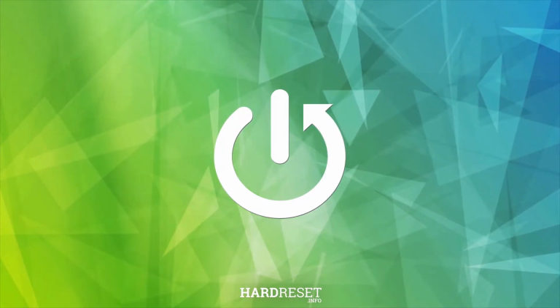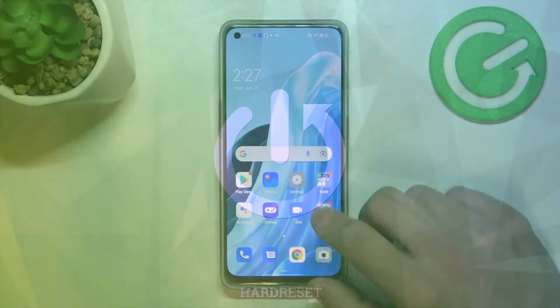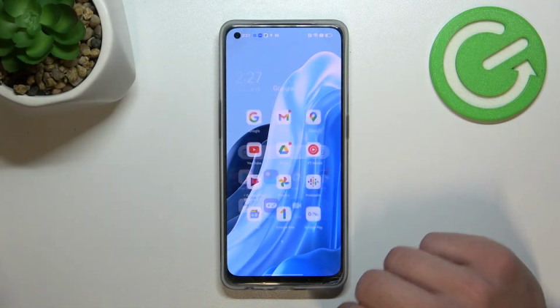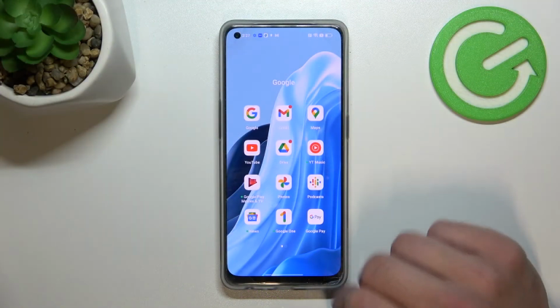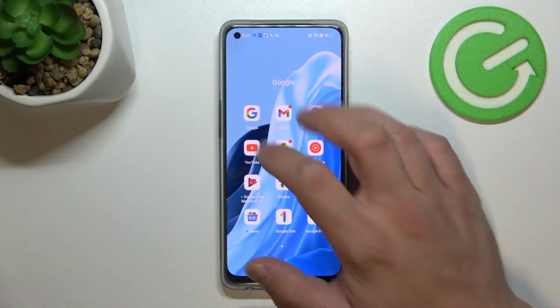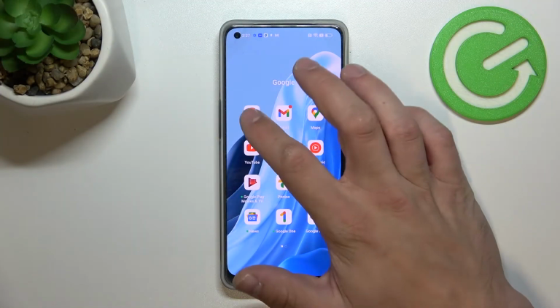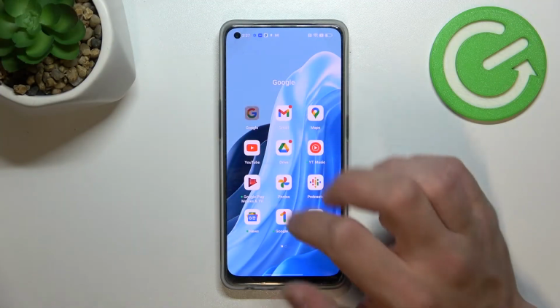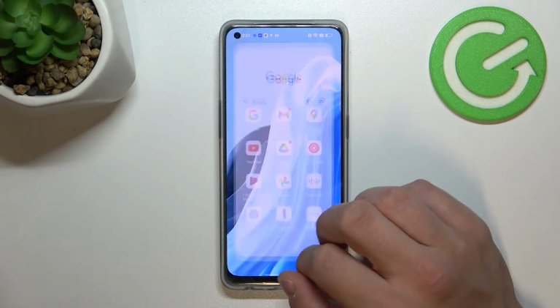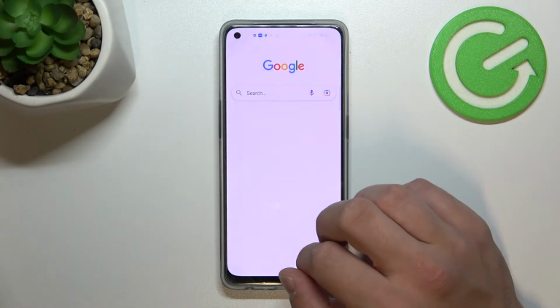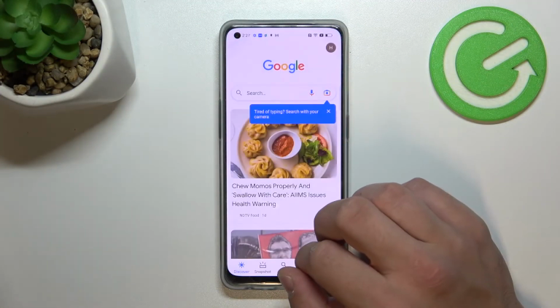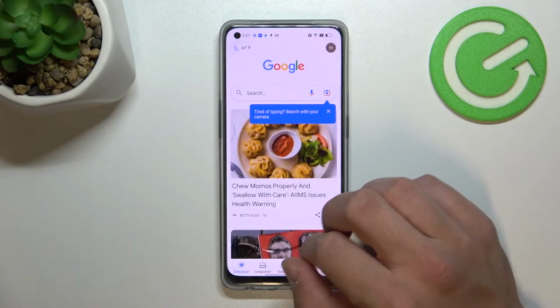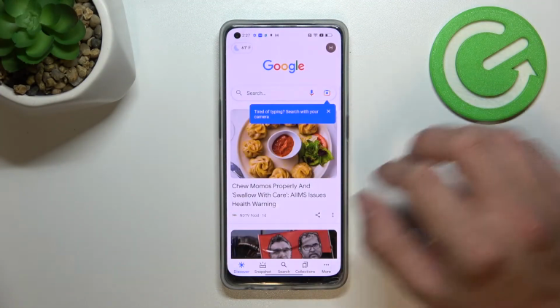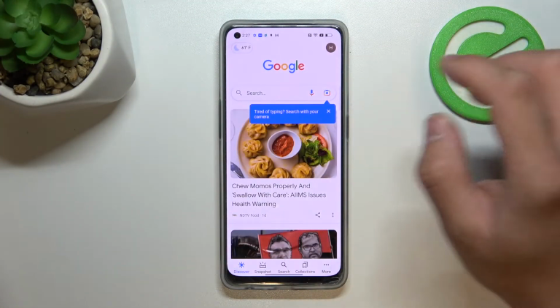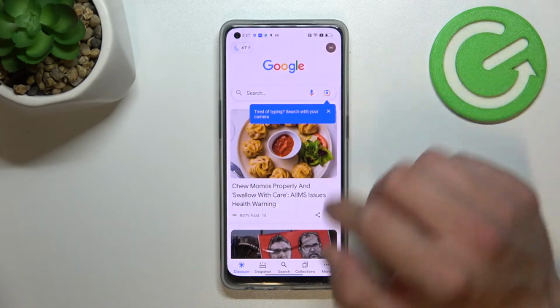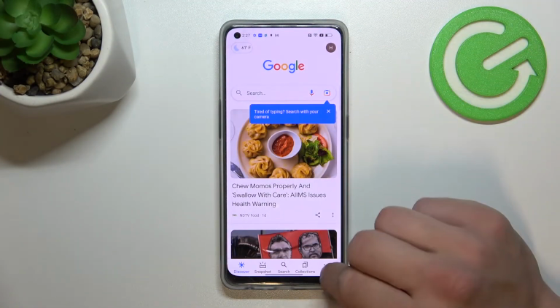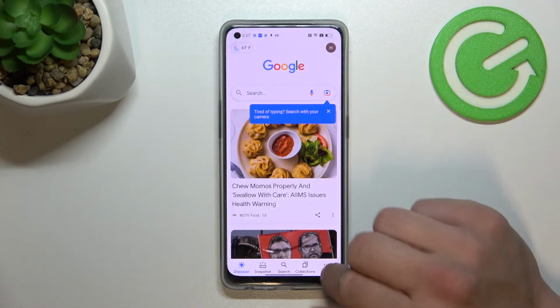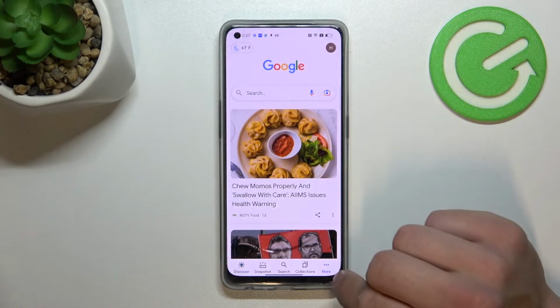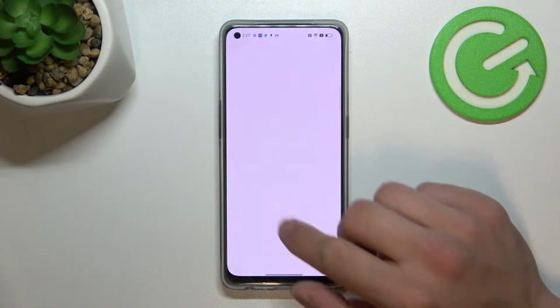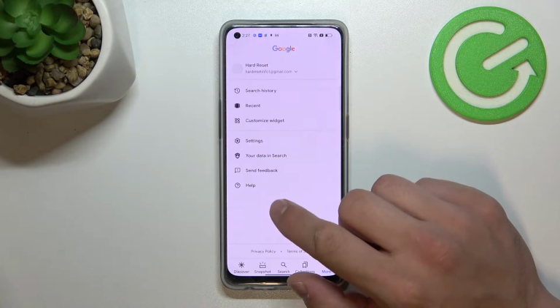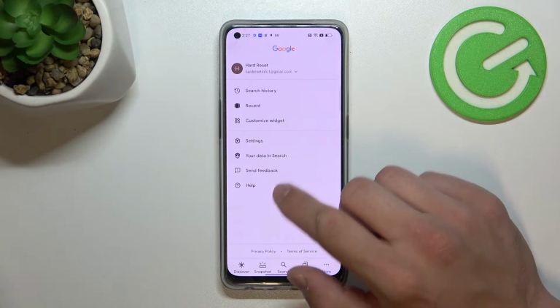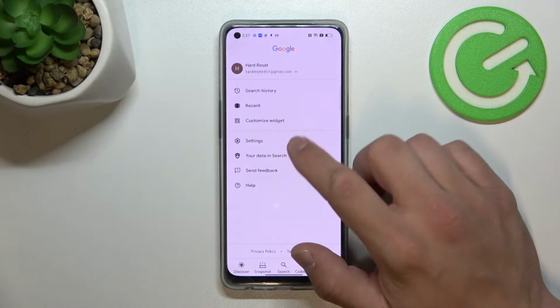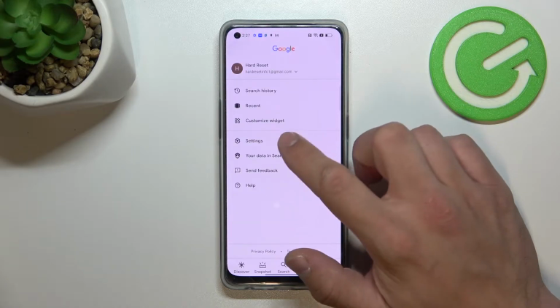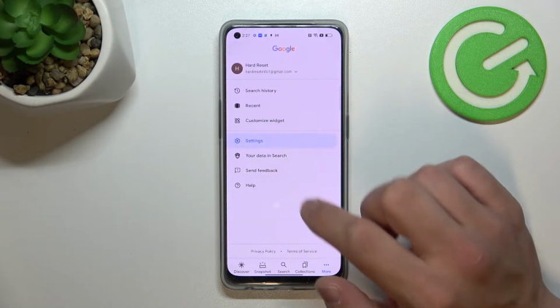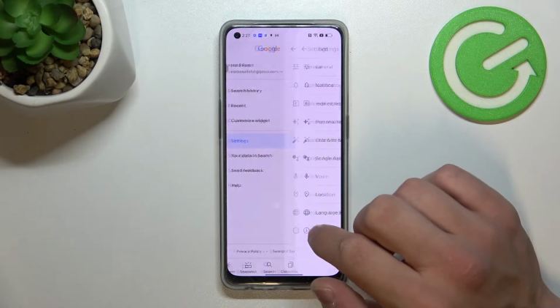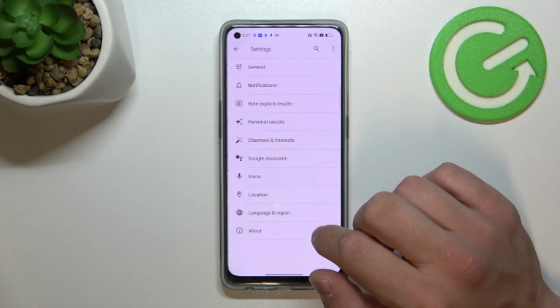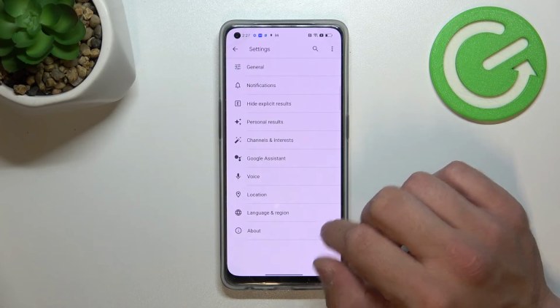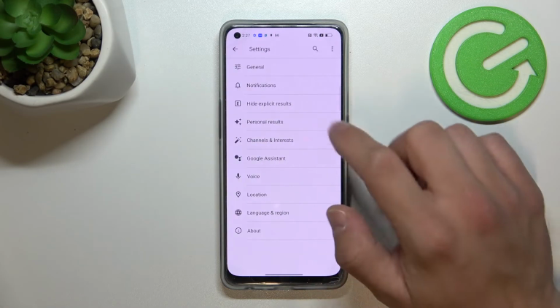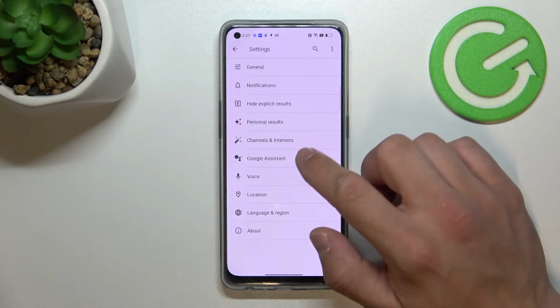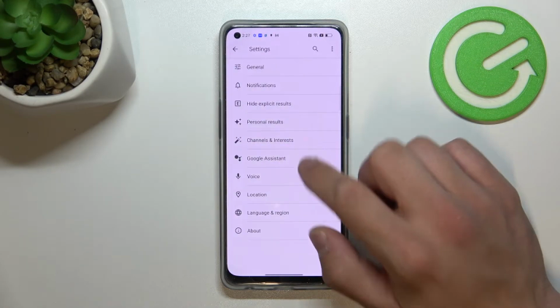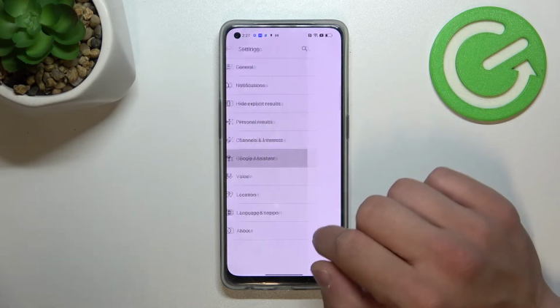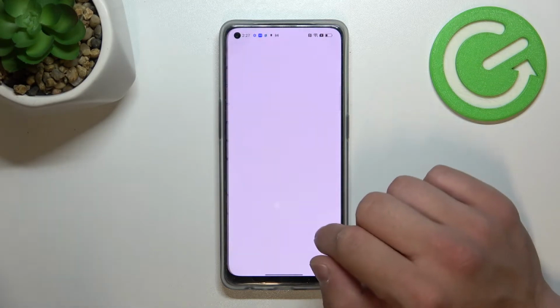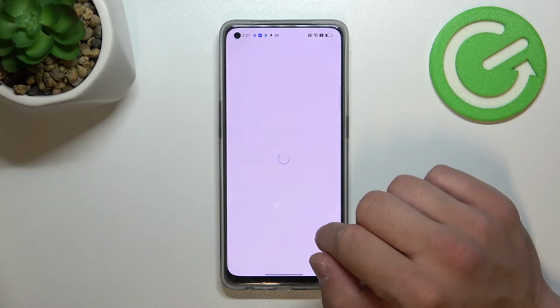In the beginning, let's go to the Google App. Tap More and go to Settings. Enter Google Assistant.